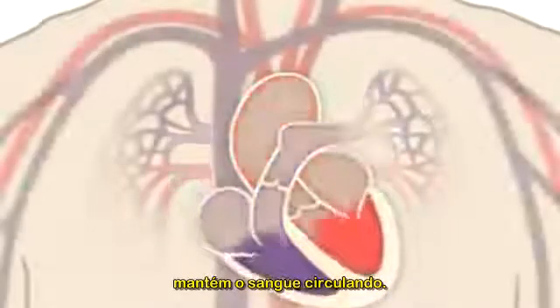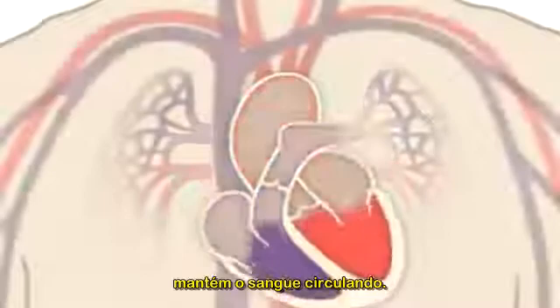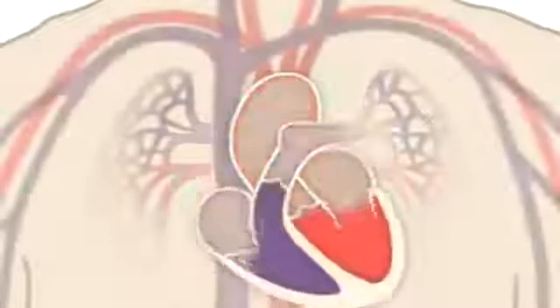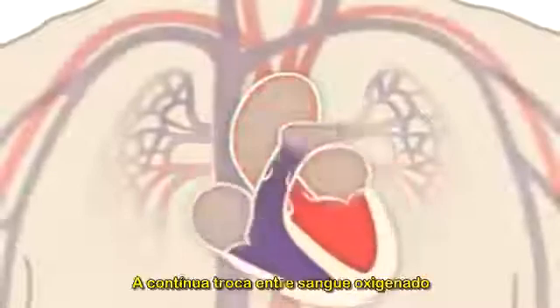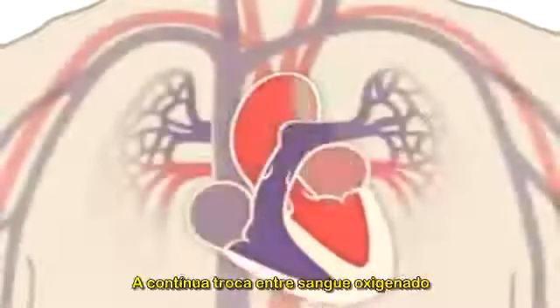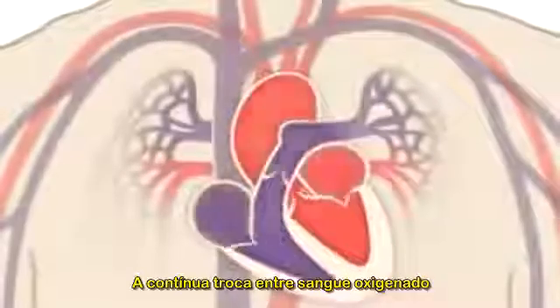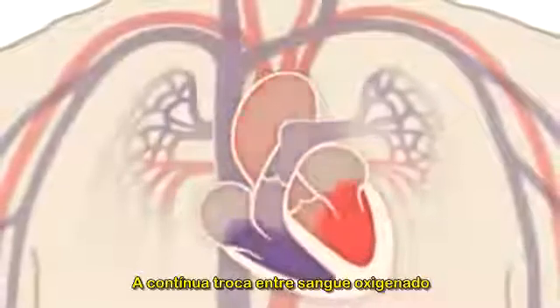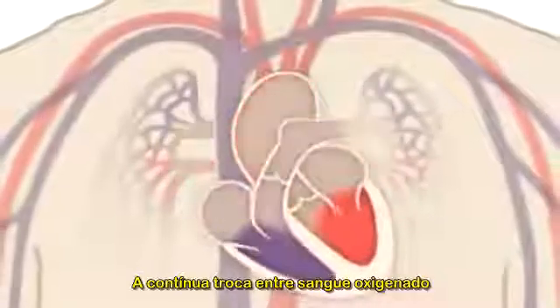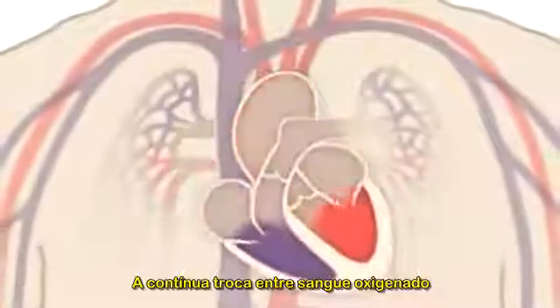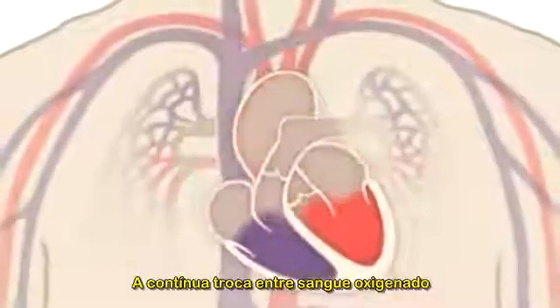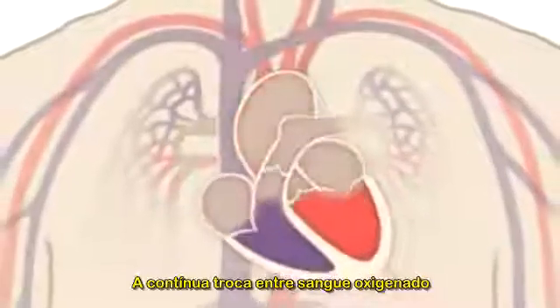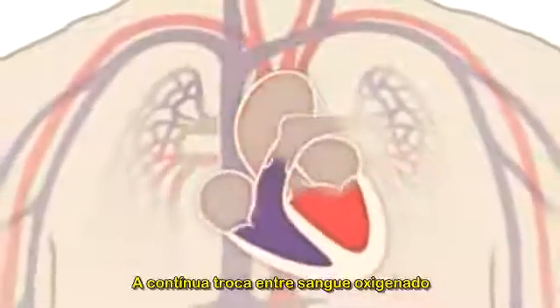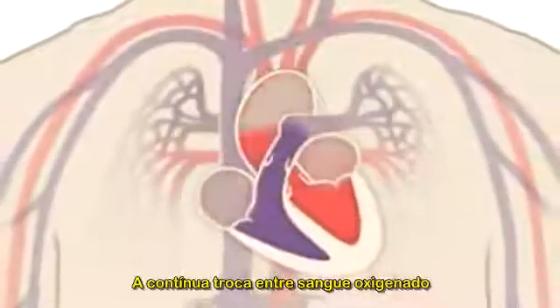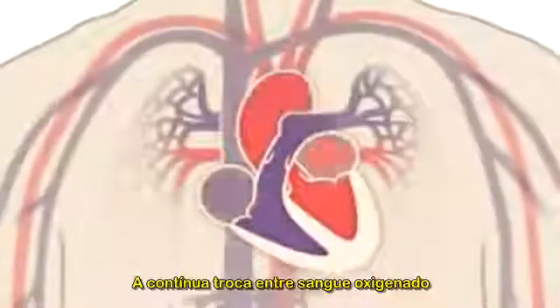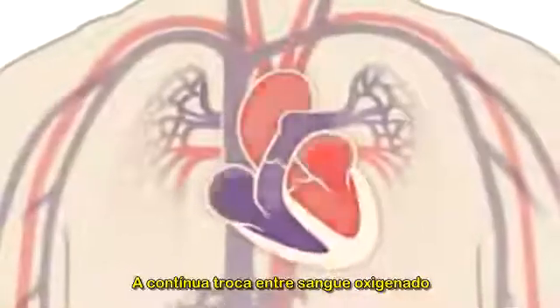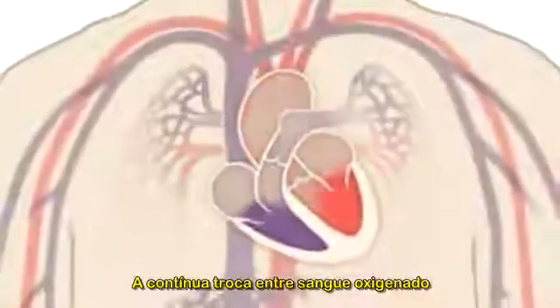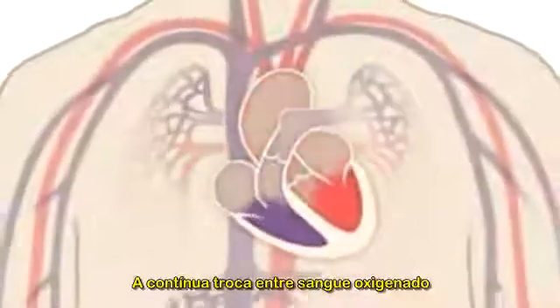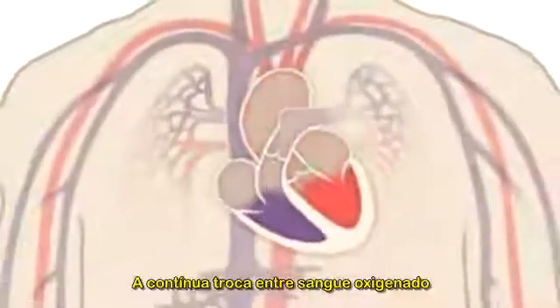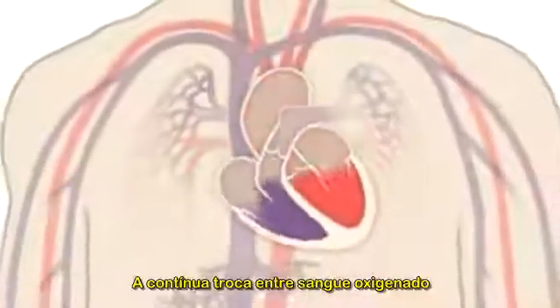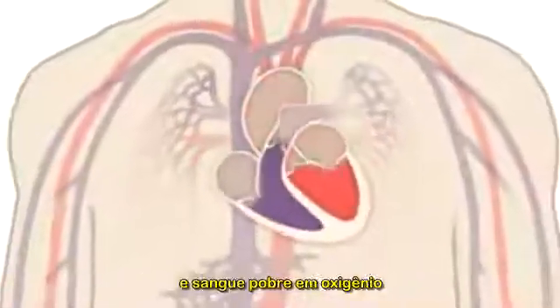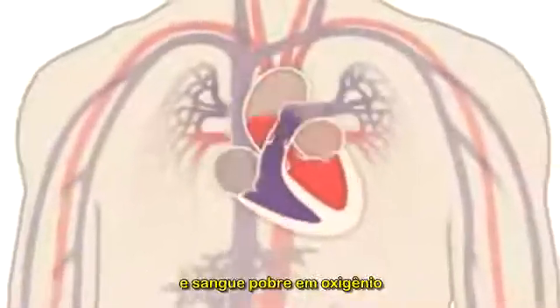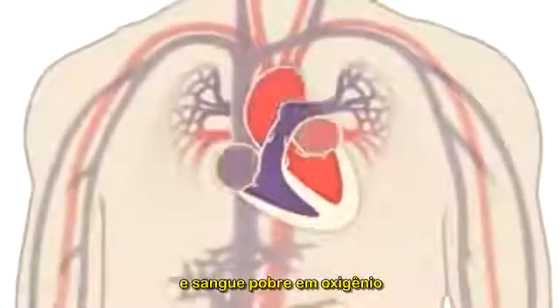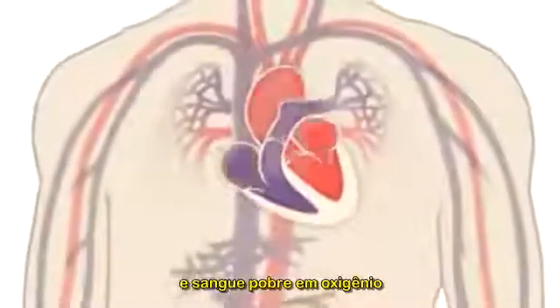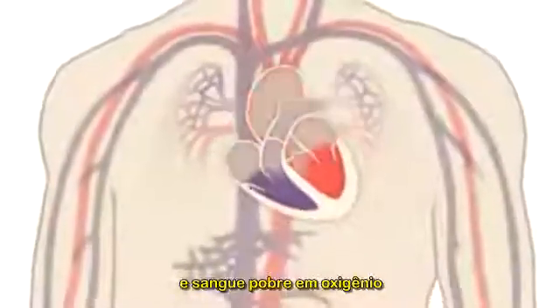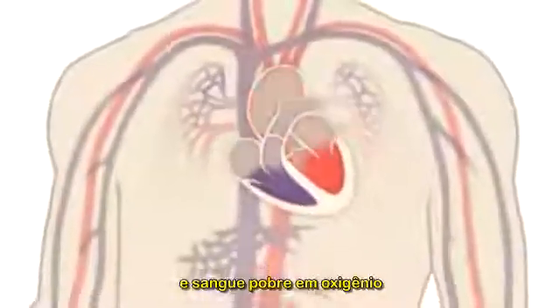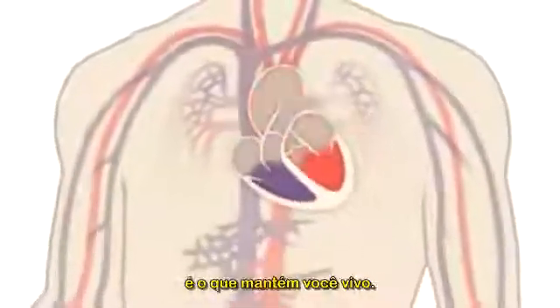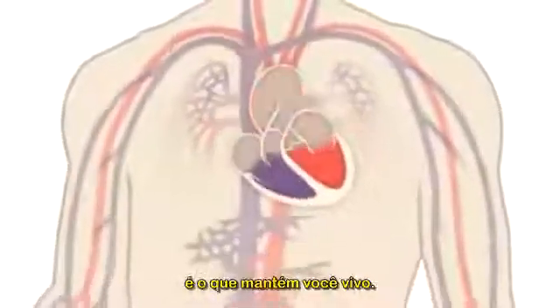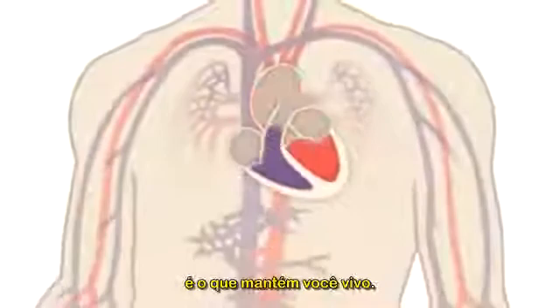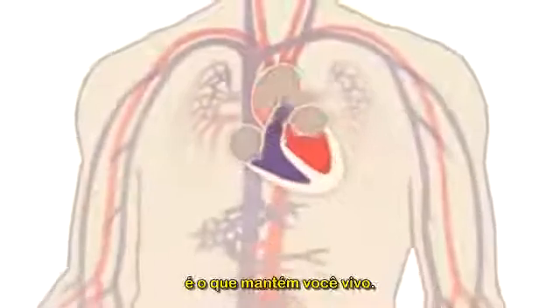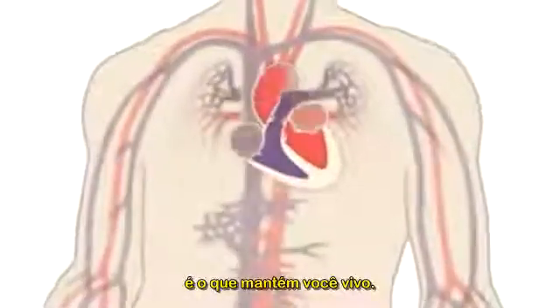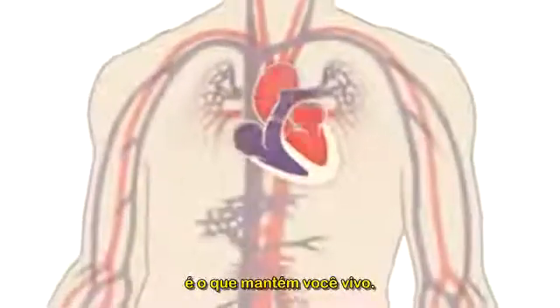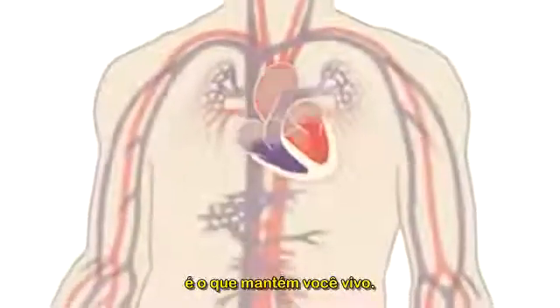The continuous exchange of oxygen-rich blood with oxygen-poor blood is what keeps you alive.